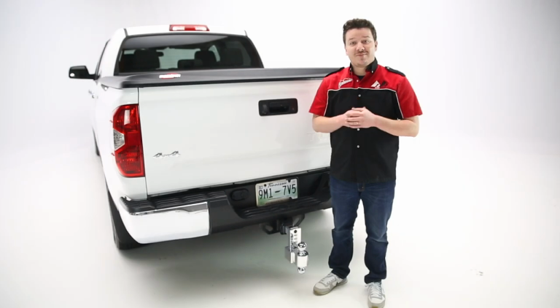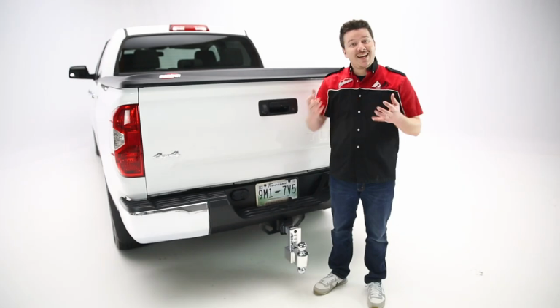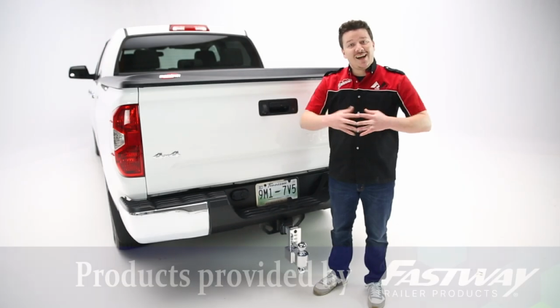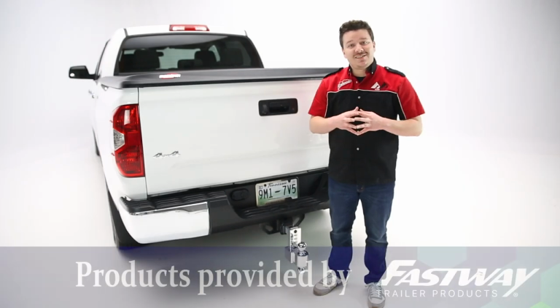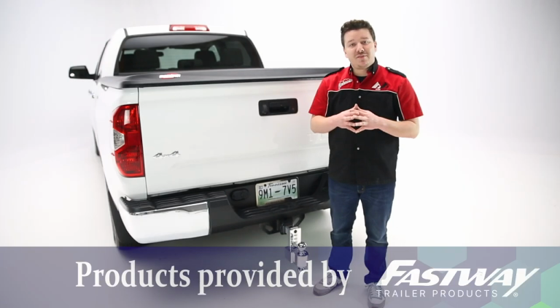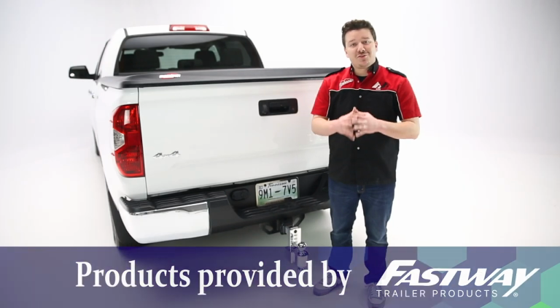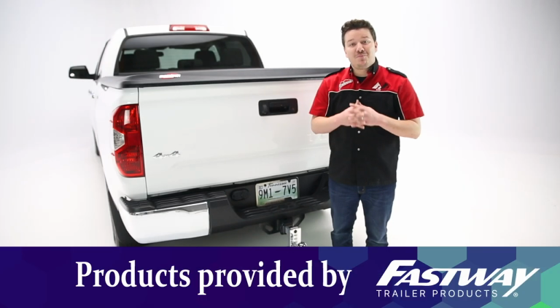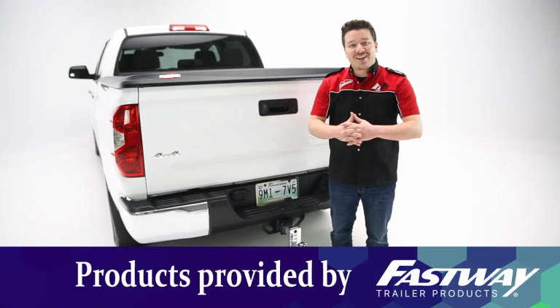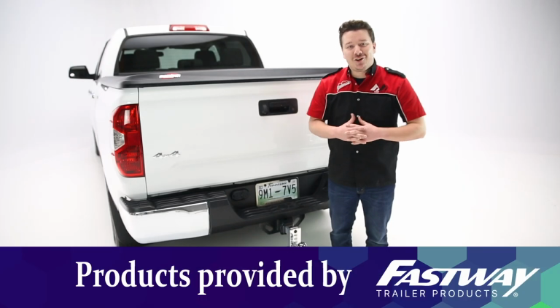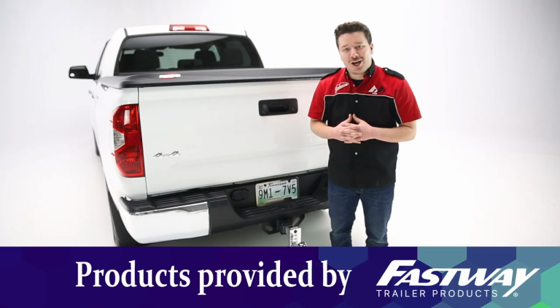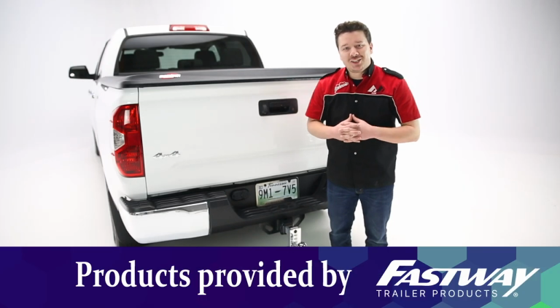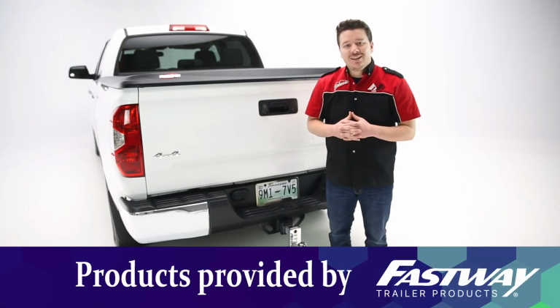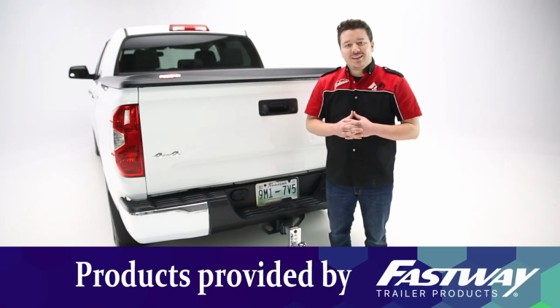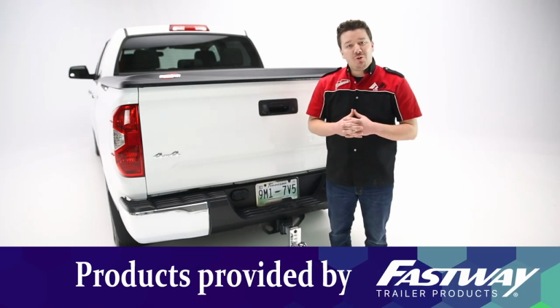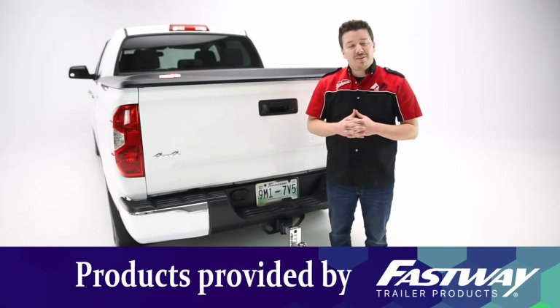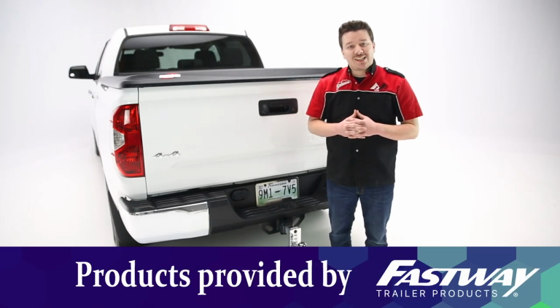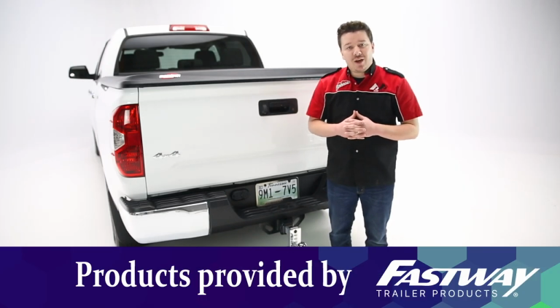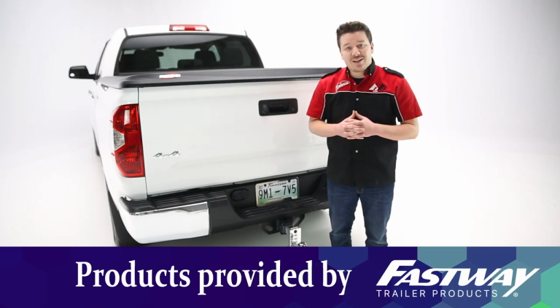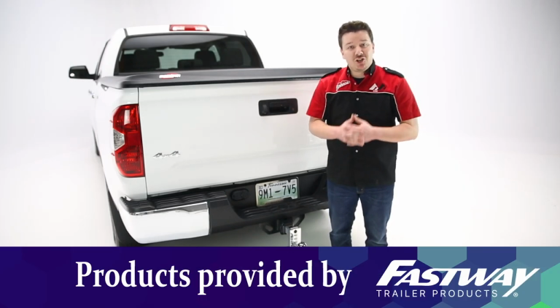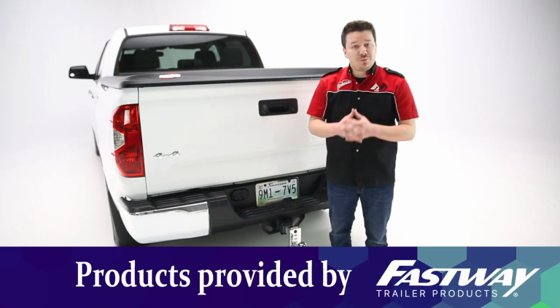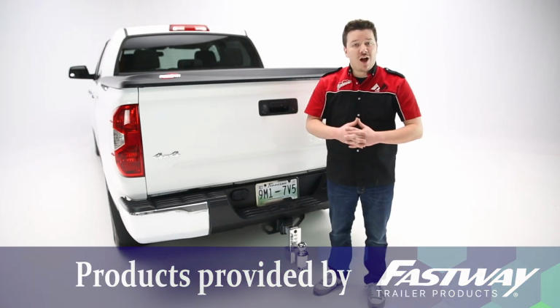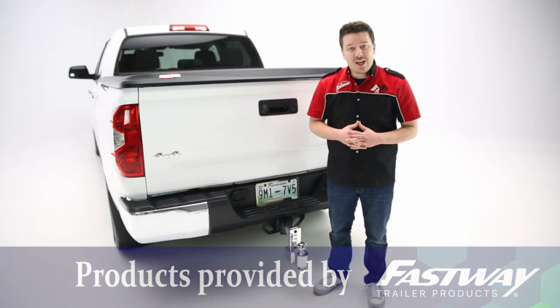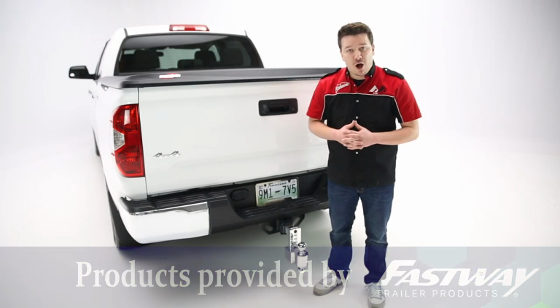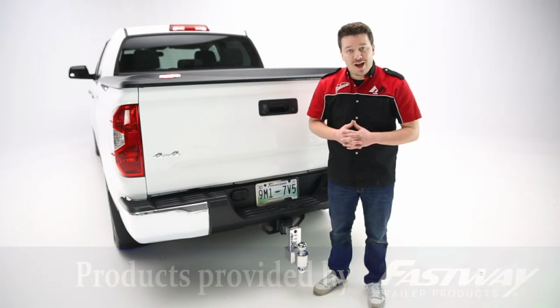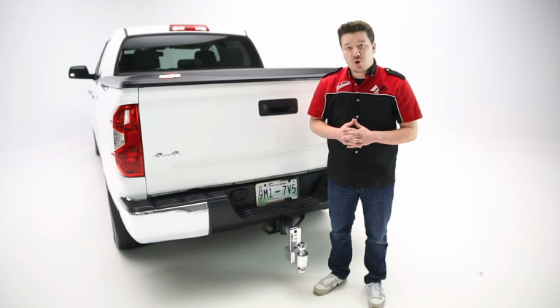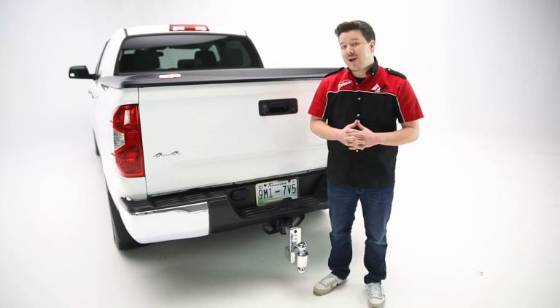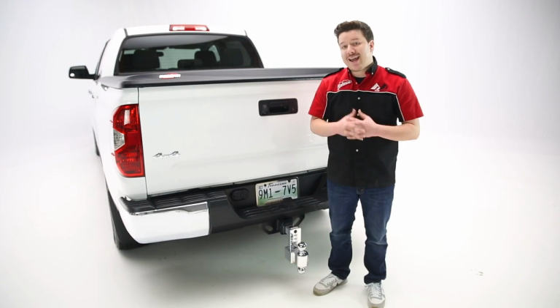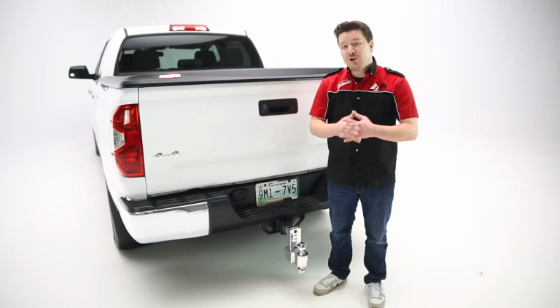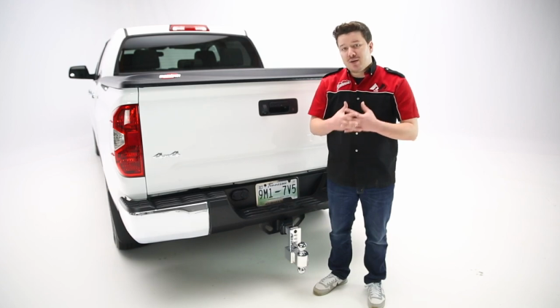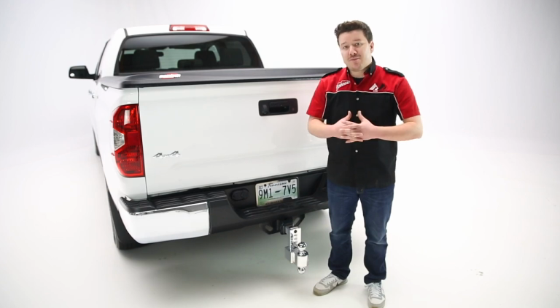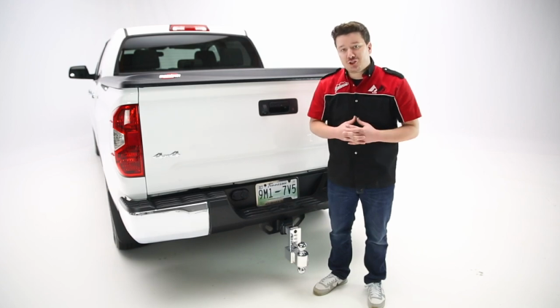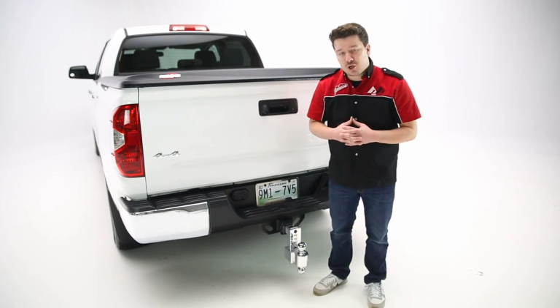Hey guys, Stephen Phillips here back in the garage. Today we're looking at Fastway's Adjustable Locking Ball Mount, or their ALBM for short.